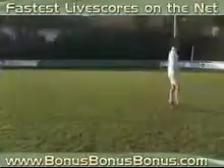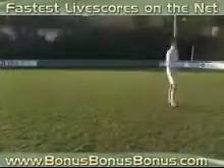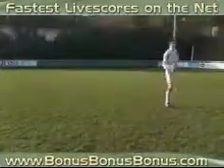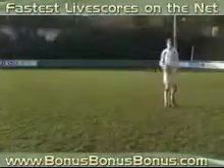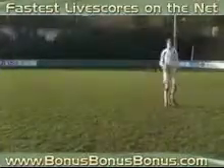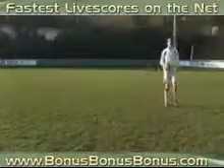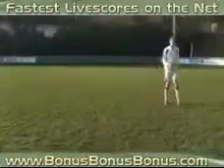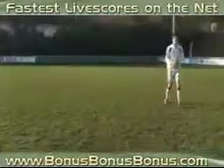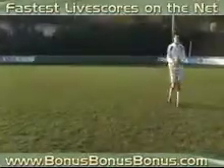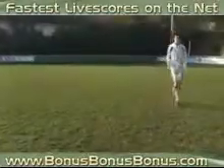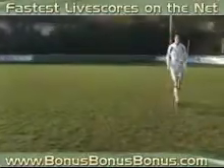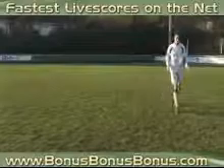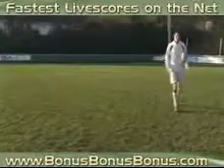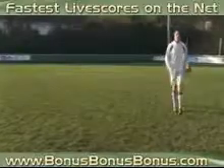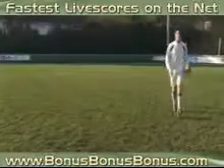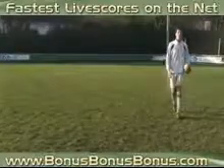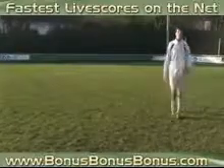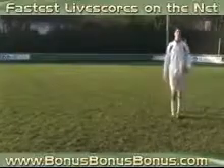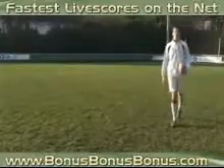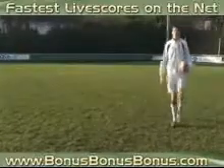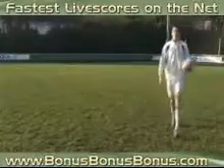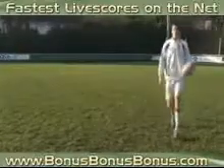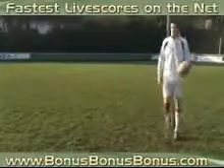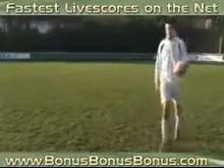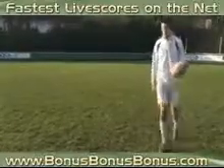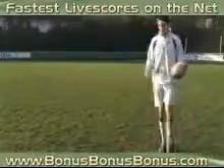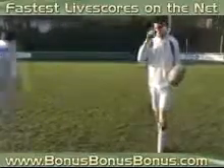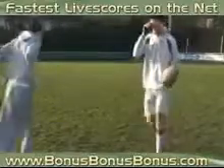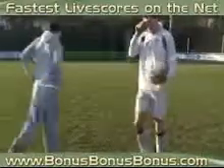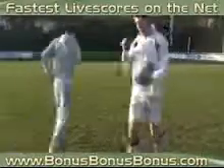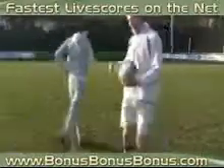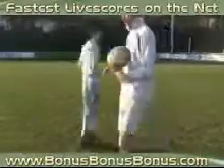The vital thing is to sell the dummy past the defender. Once there is an indecision in his mind, the move is made.